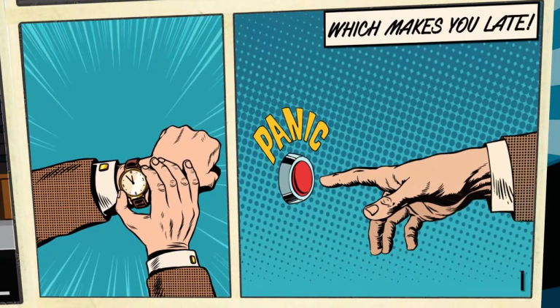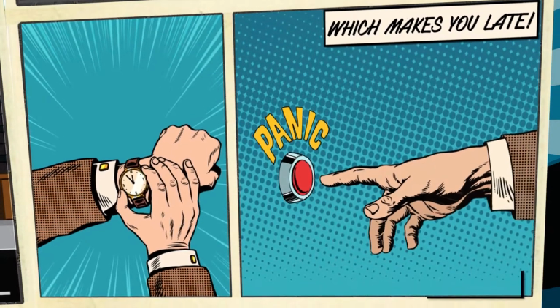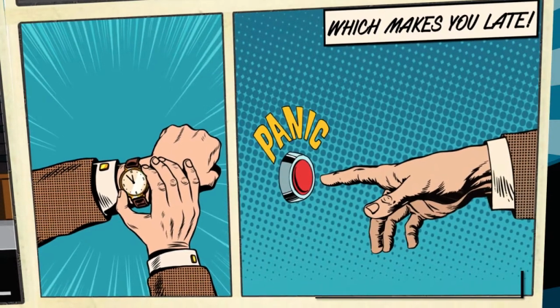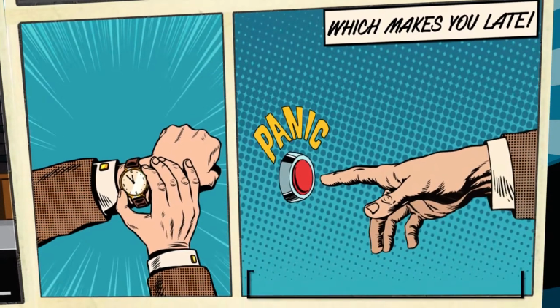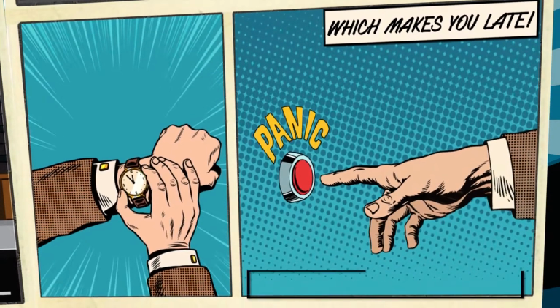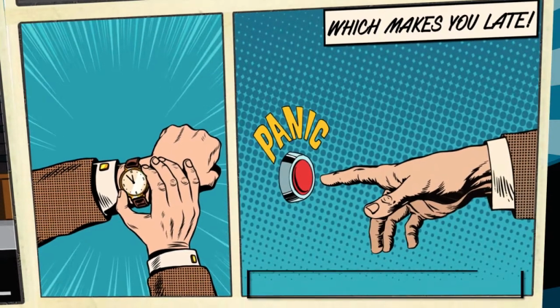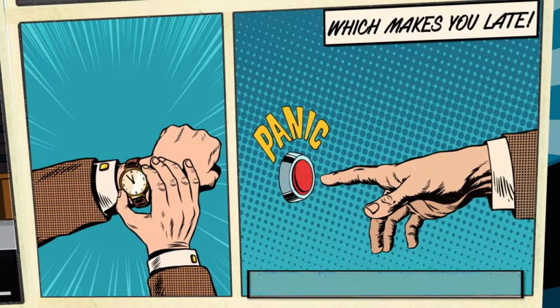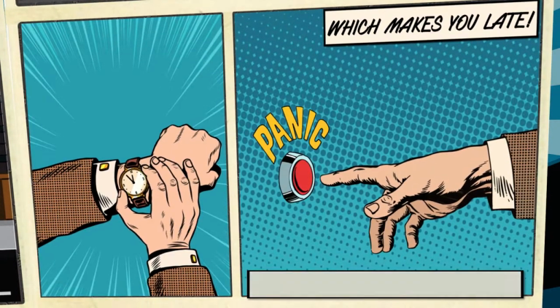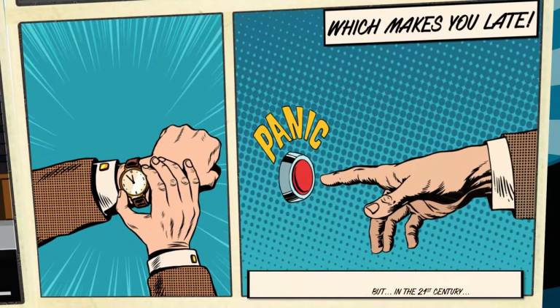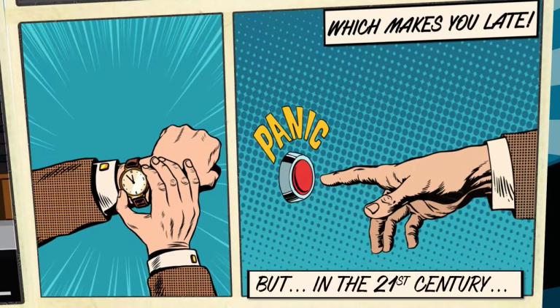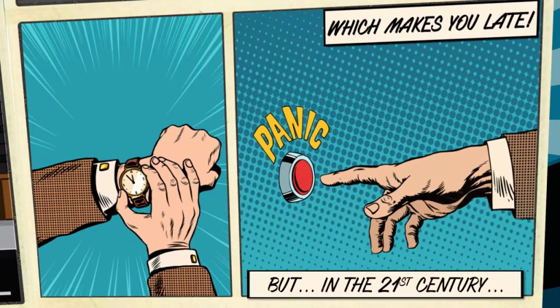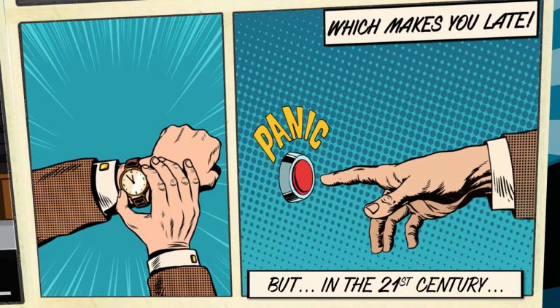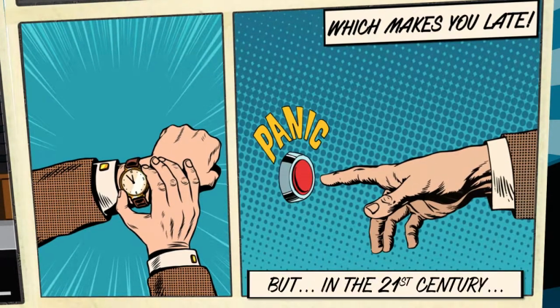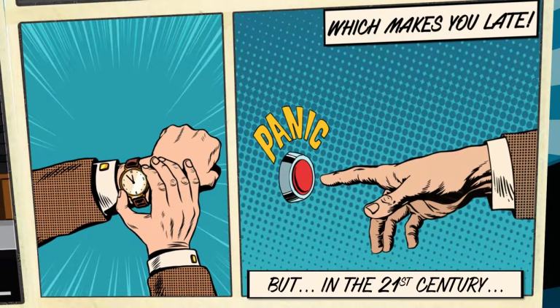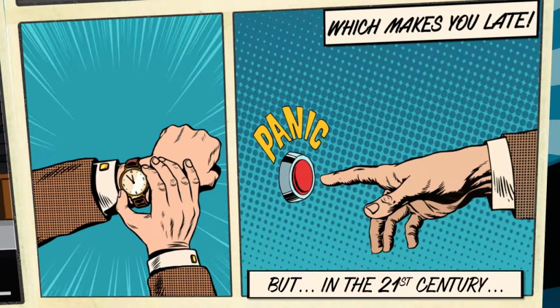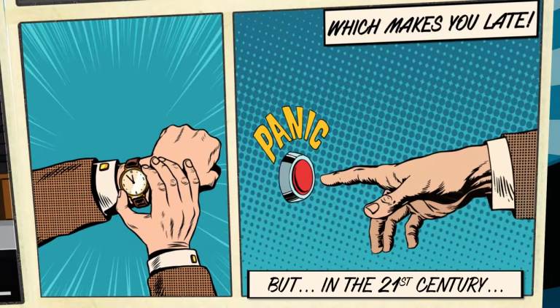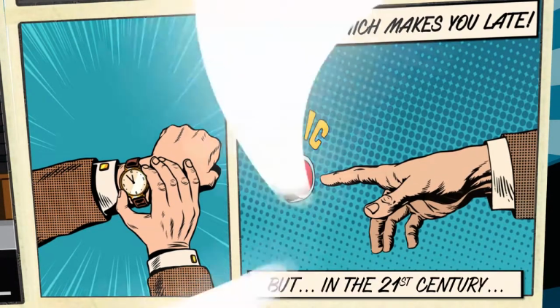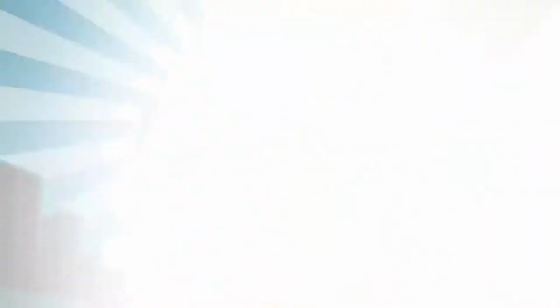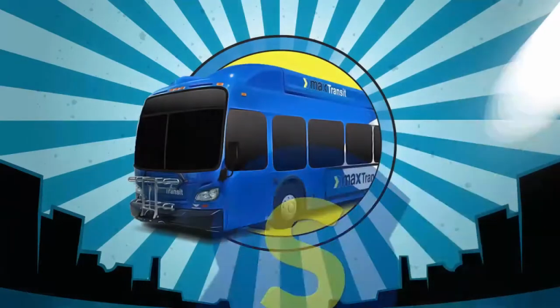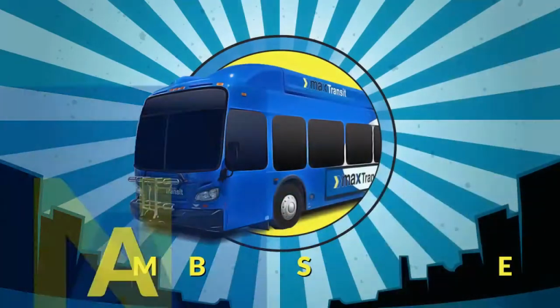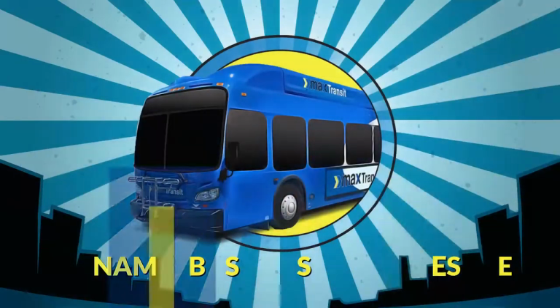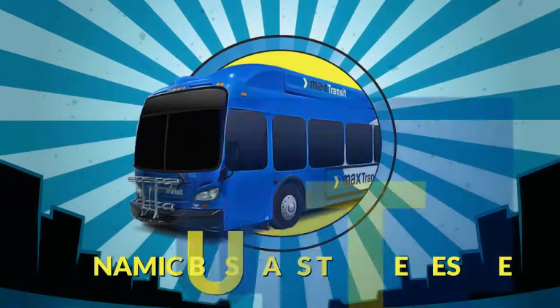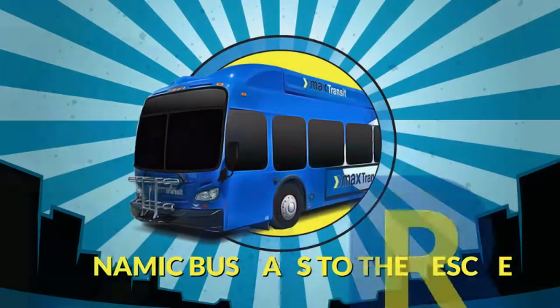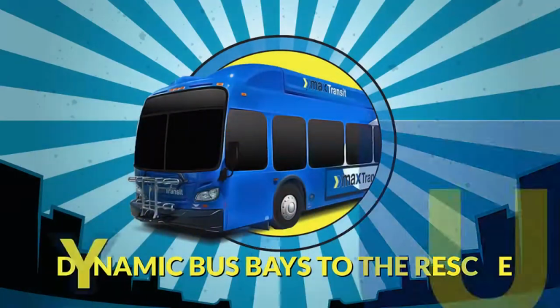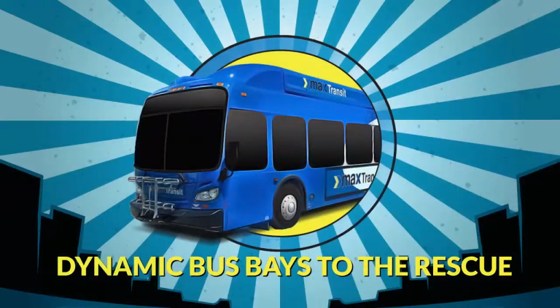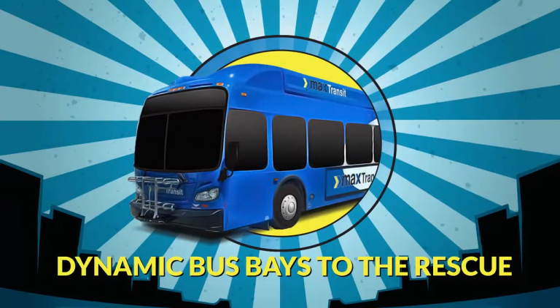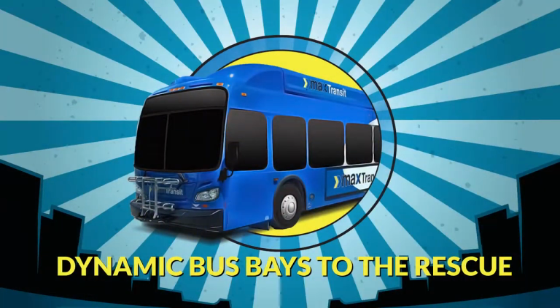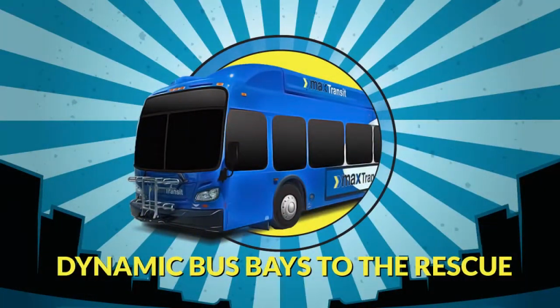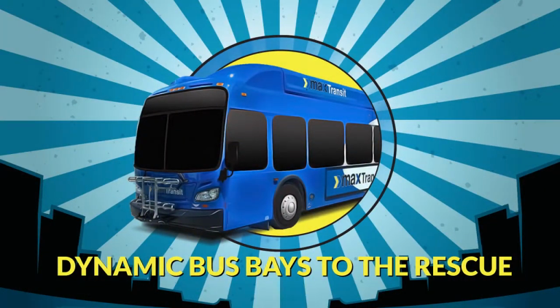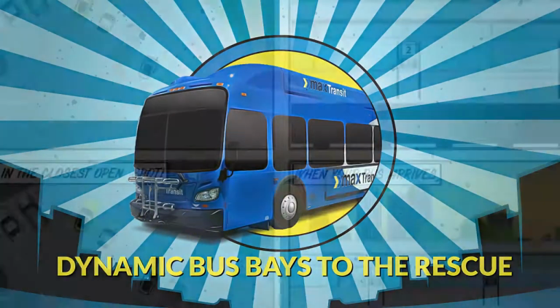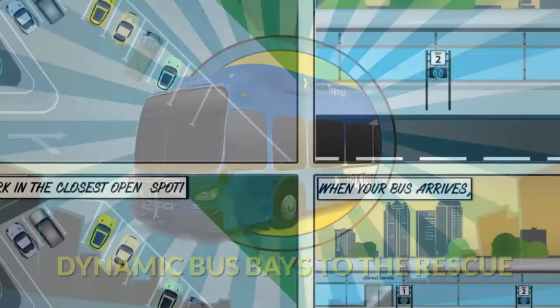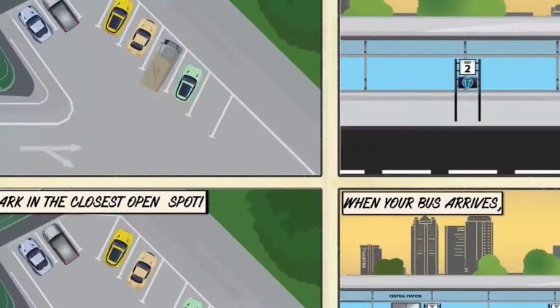We needed a 21st century solution. Dynamic Bus Bays to the rescue!